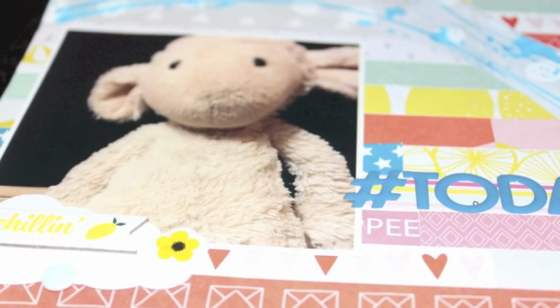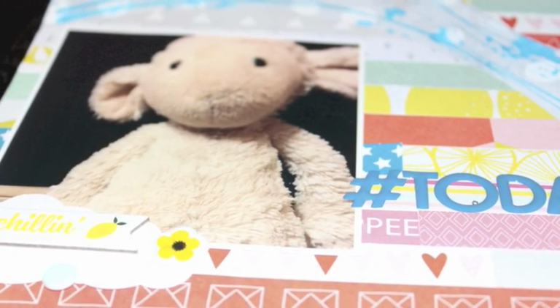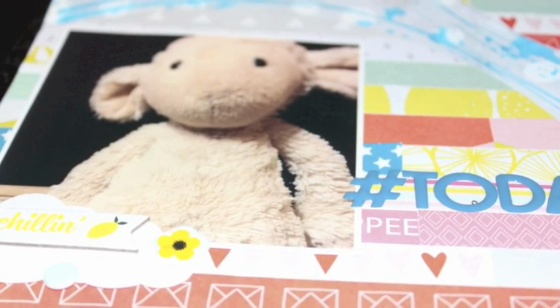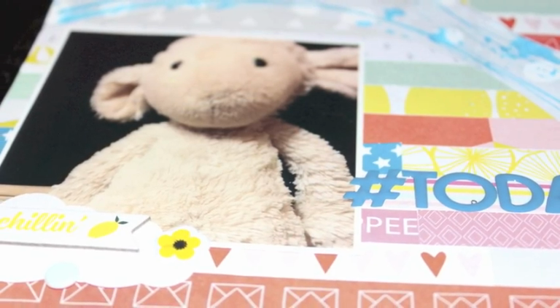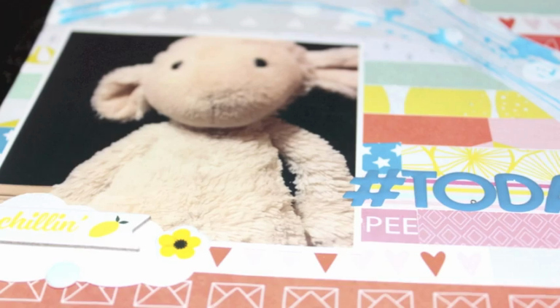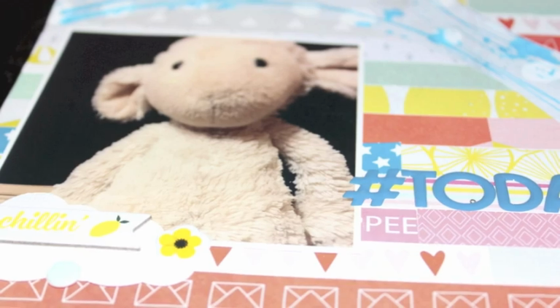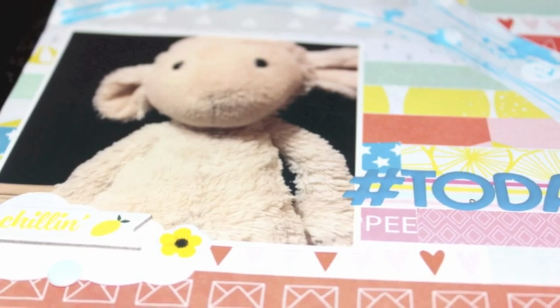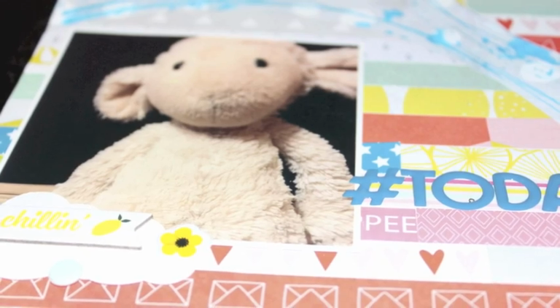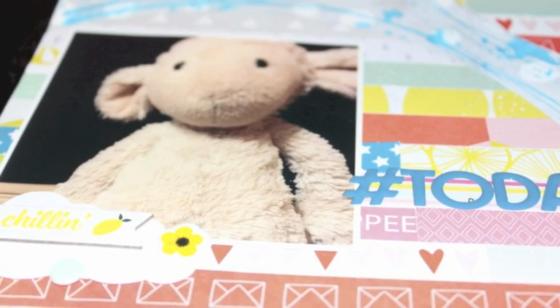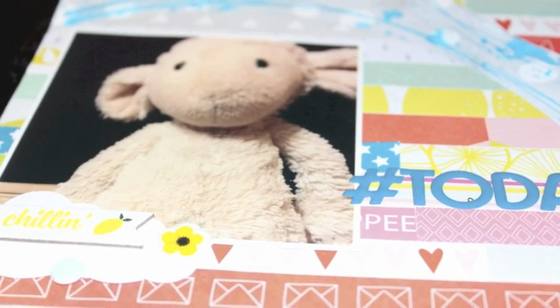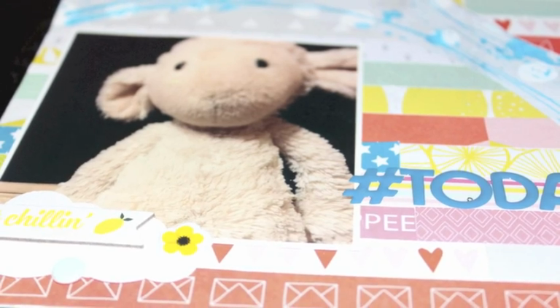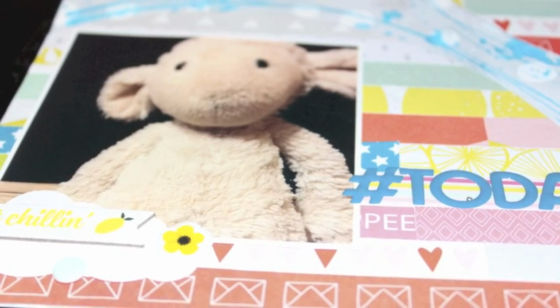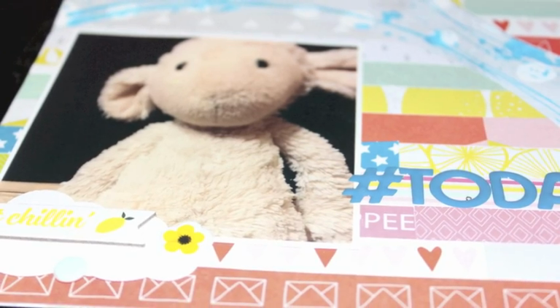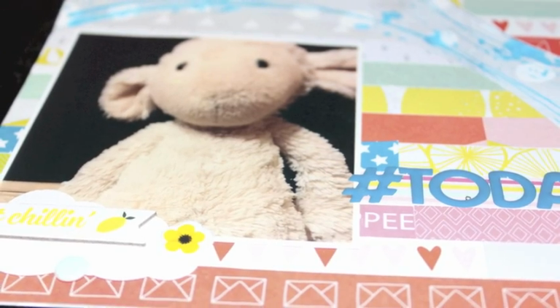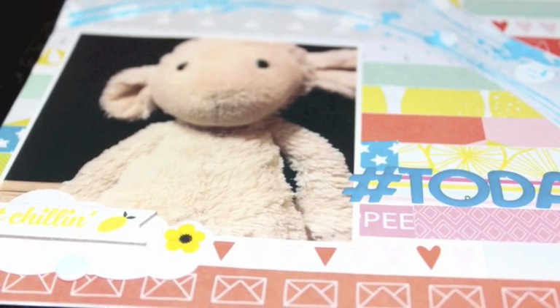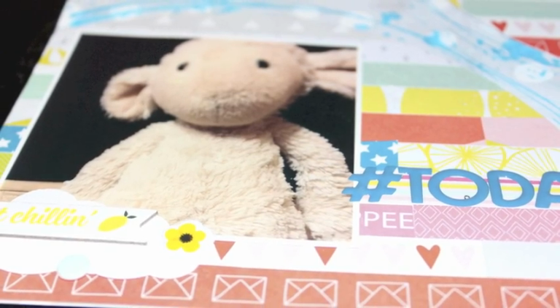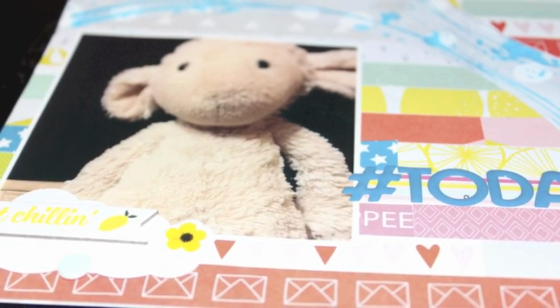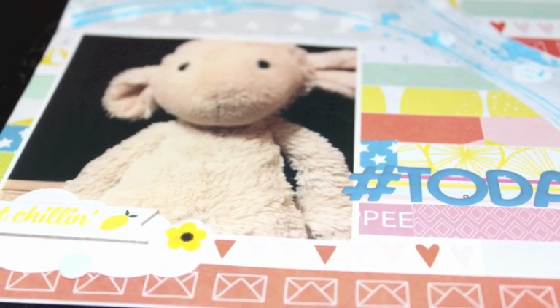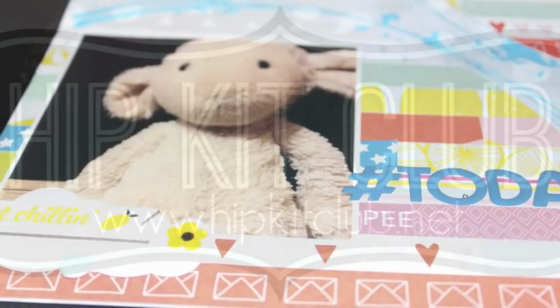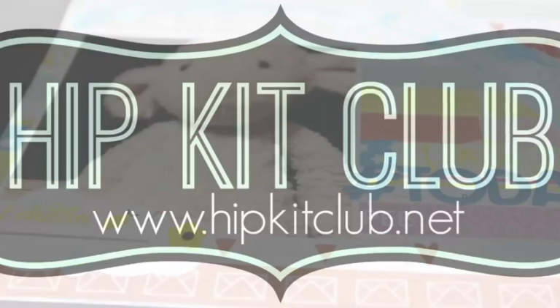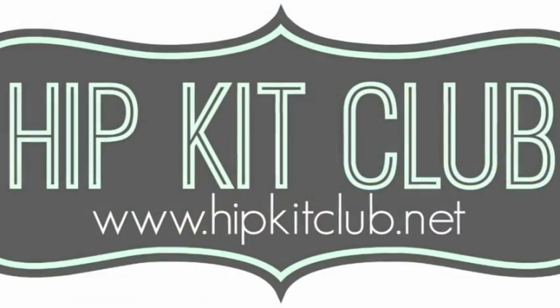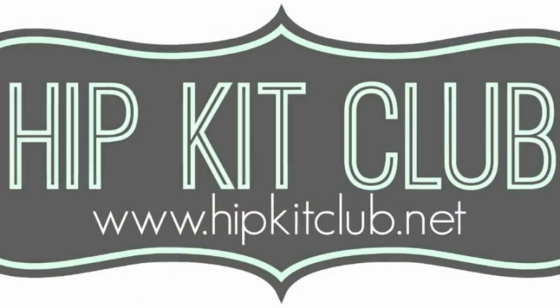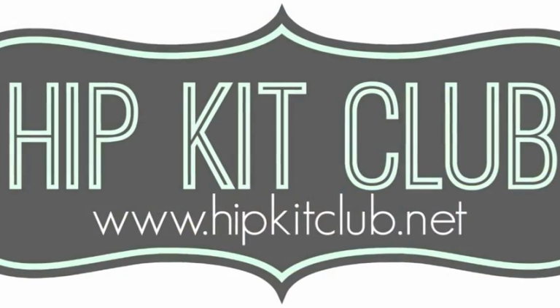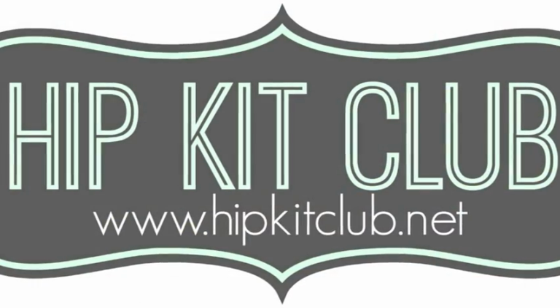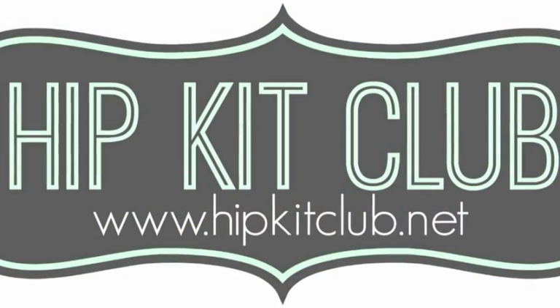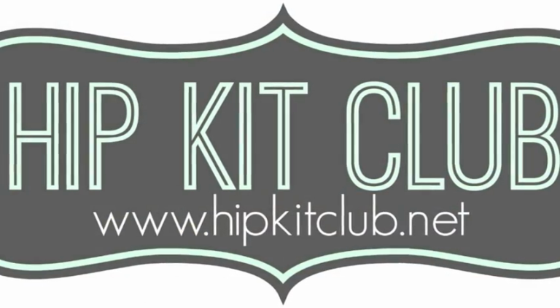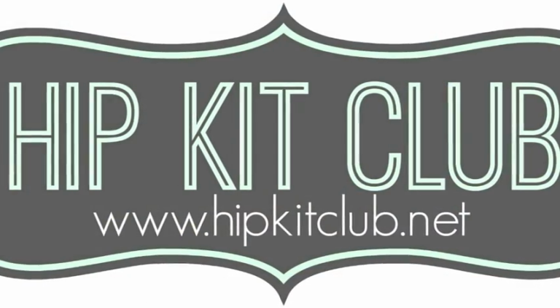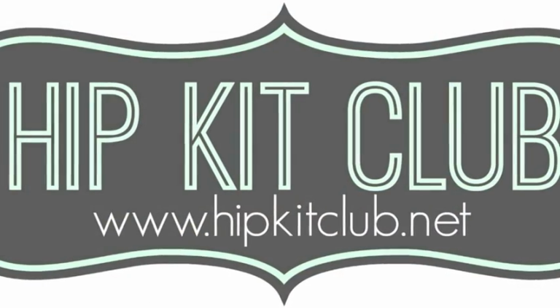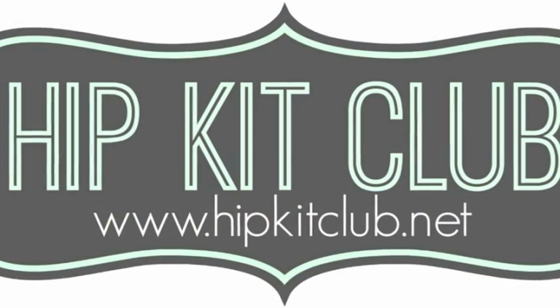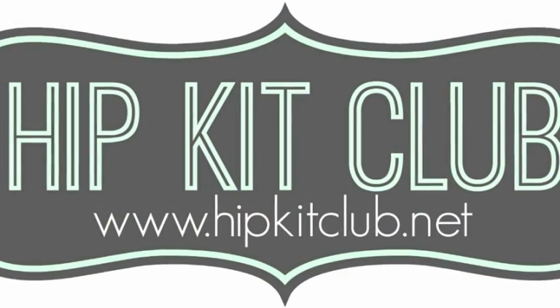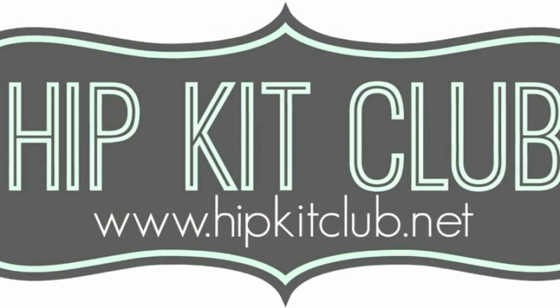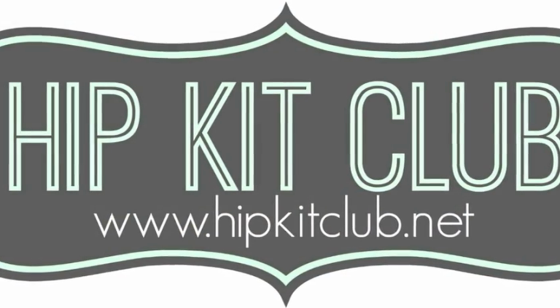That was quick! Here come some close-ups of all the clusters. The page is done — thanks for watching, bye!